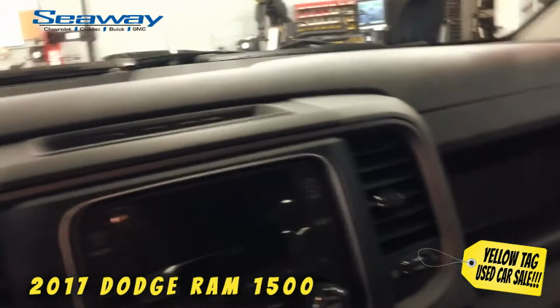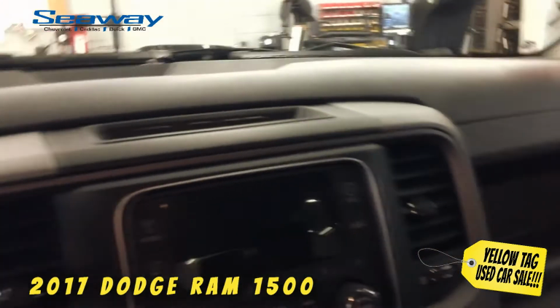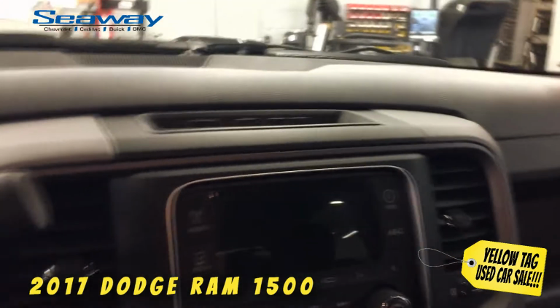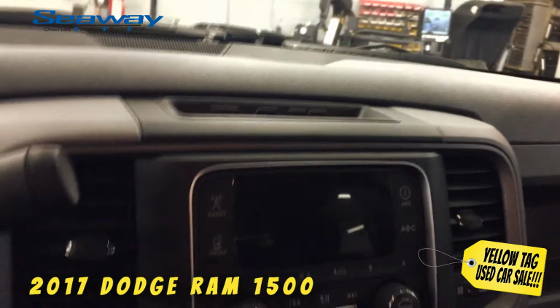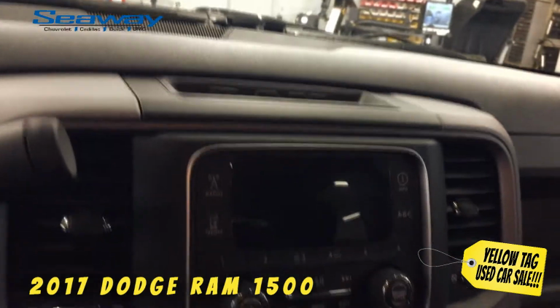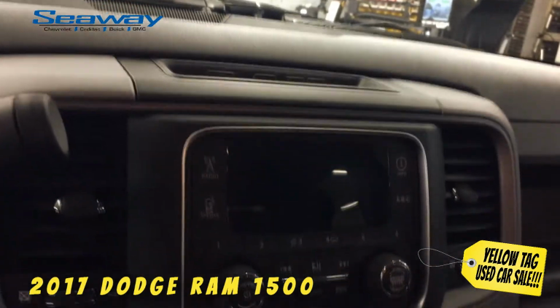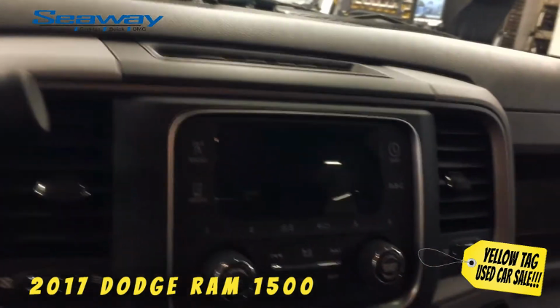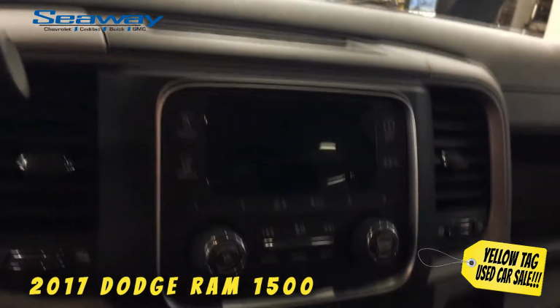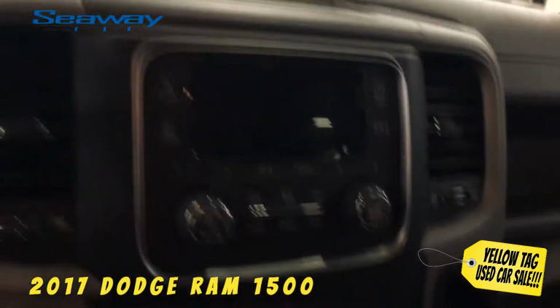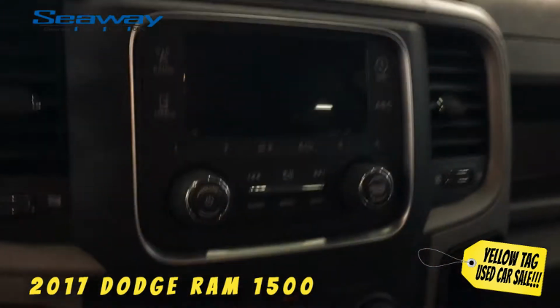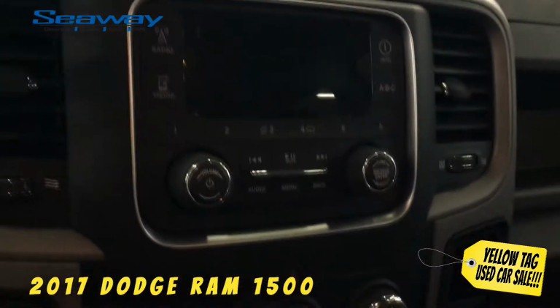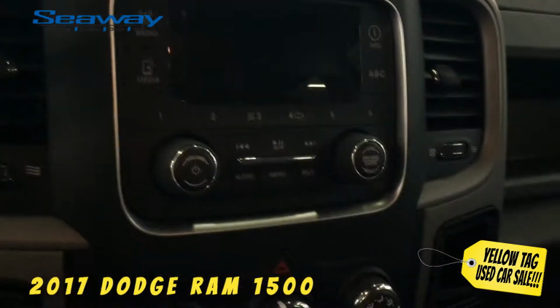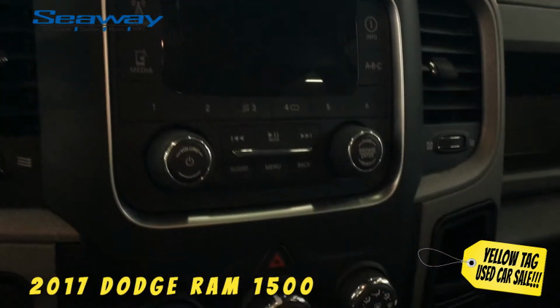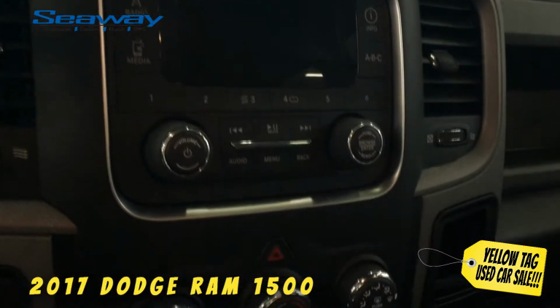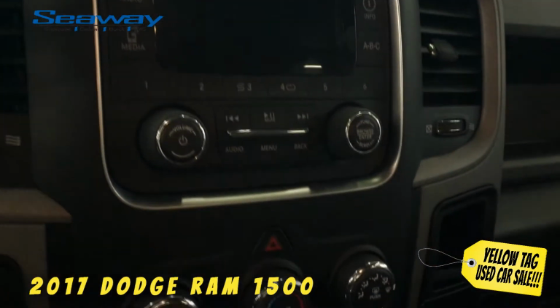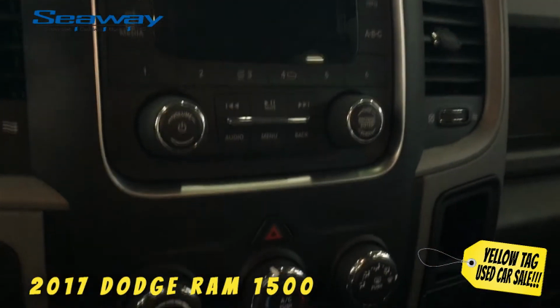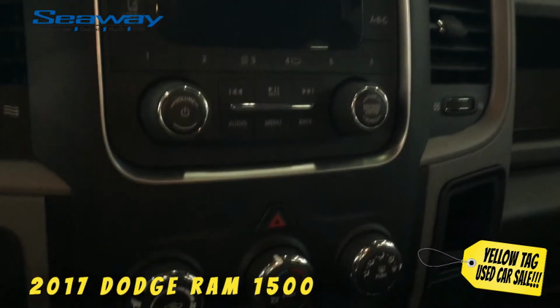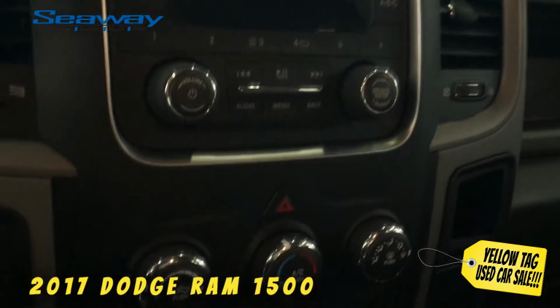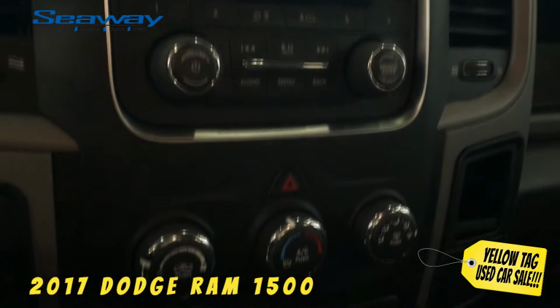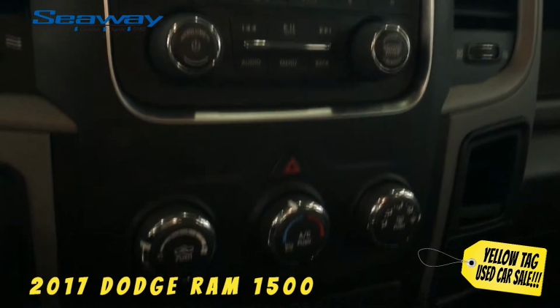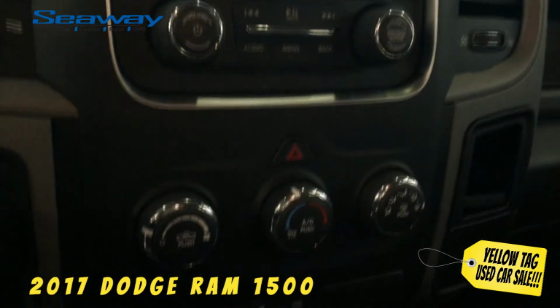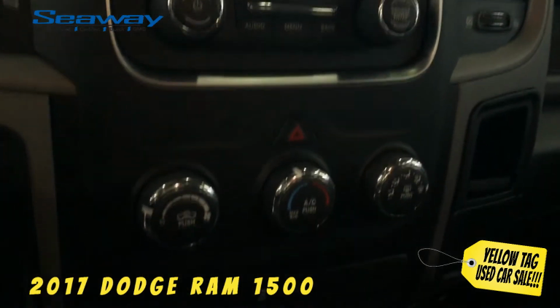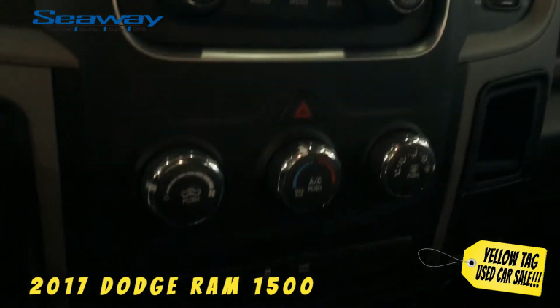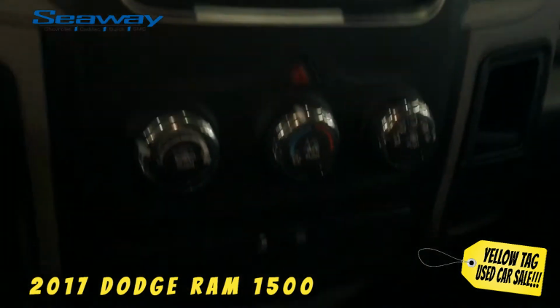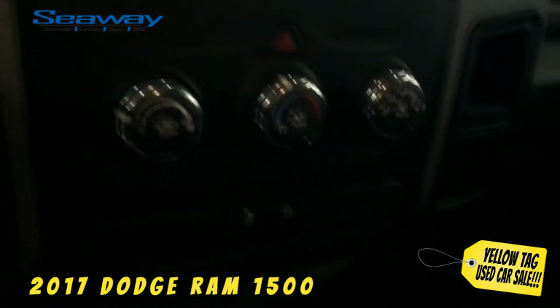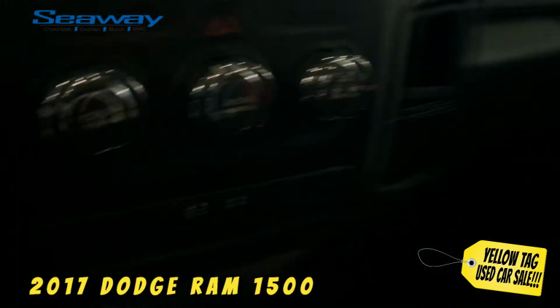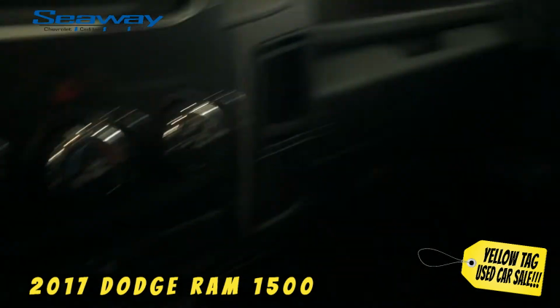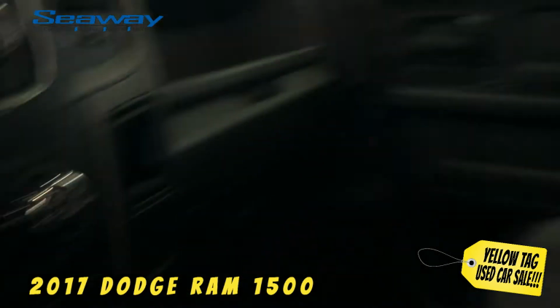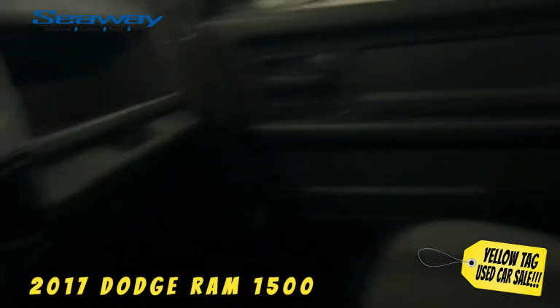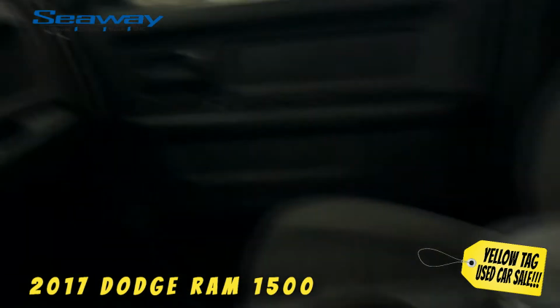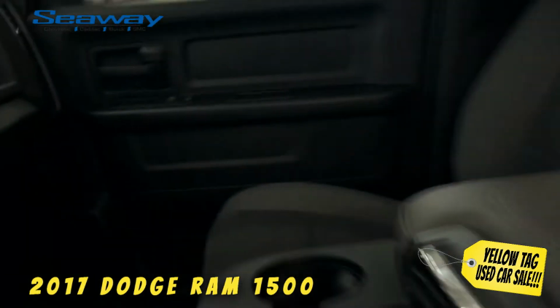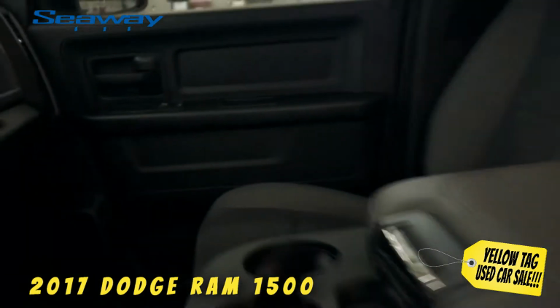Already driving a vehicle? Hey, great. Bring it with you and let us make you a mind-blowing offer. We're always looking for great quality used vehicles.